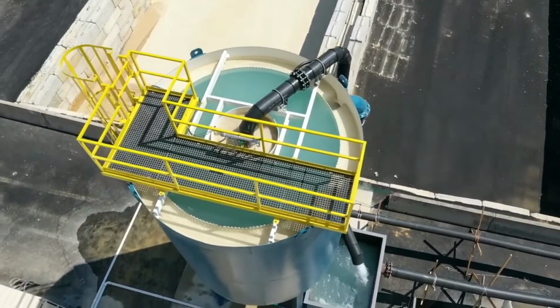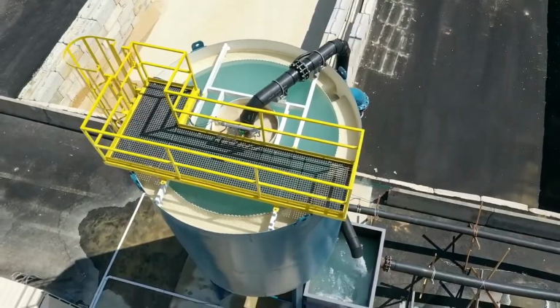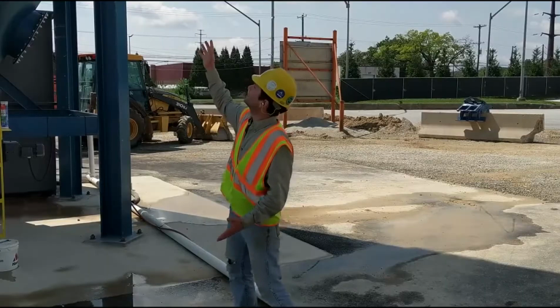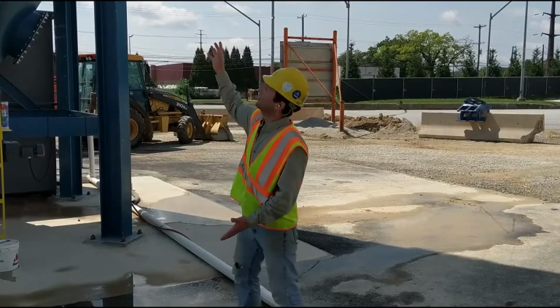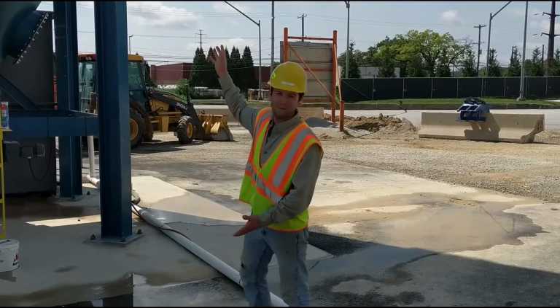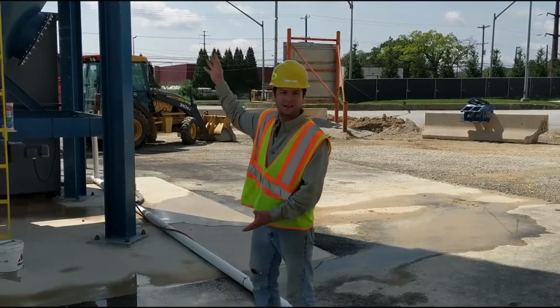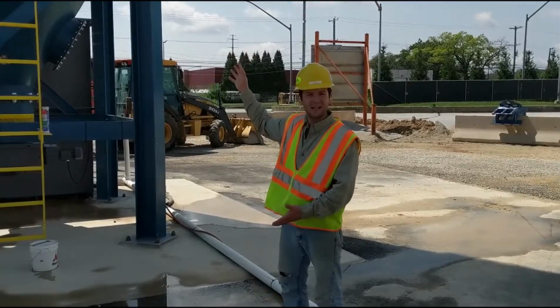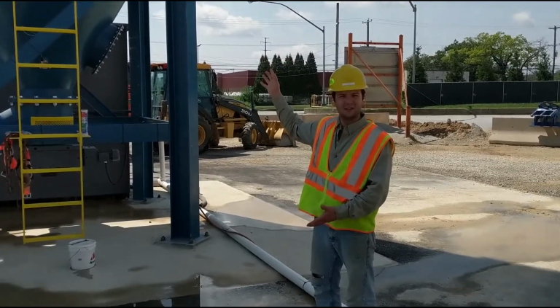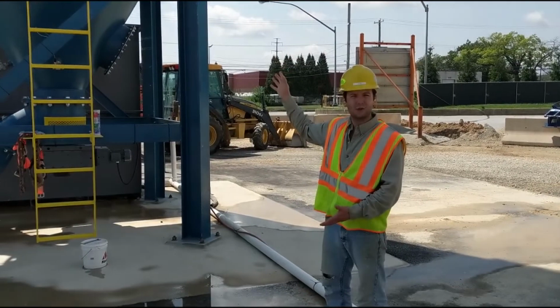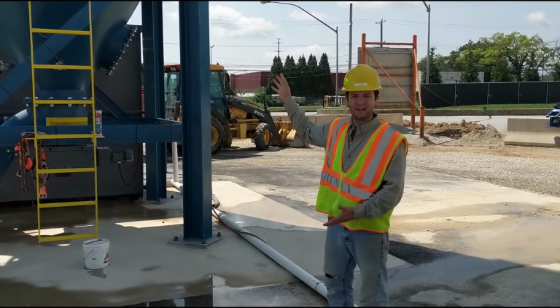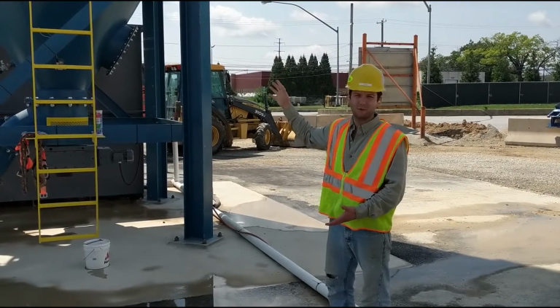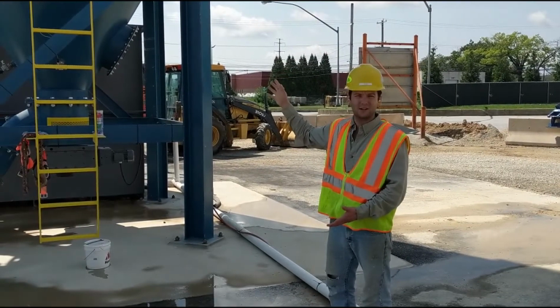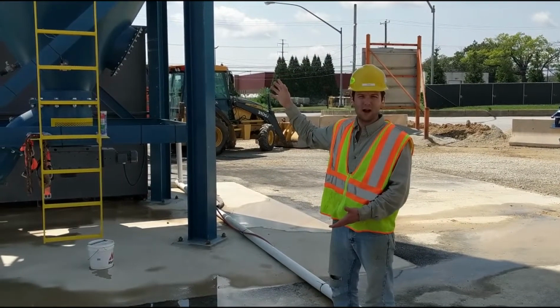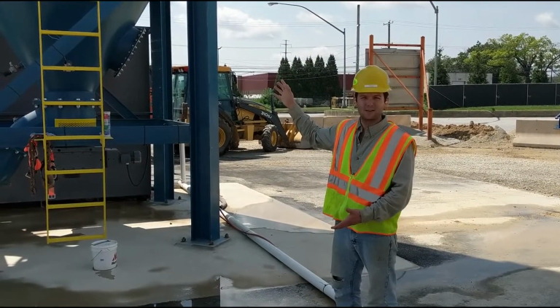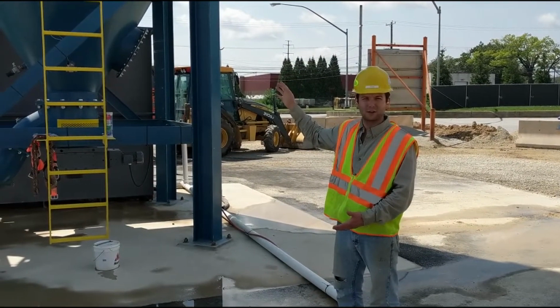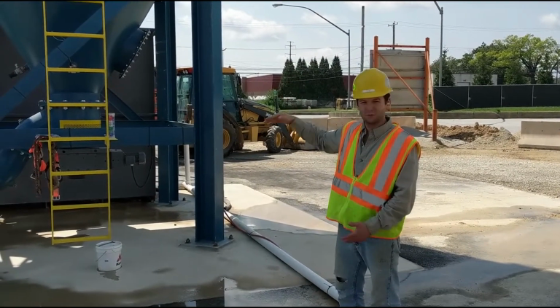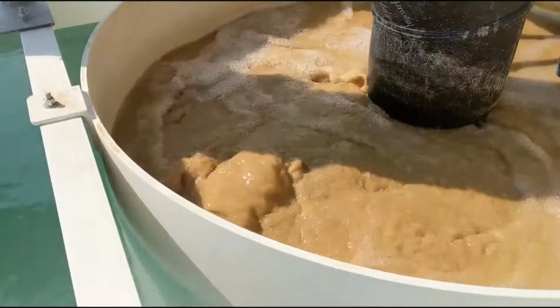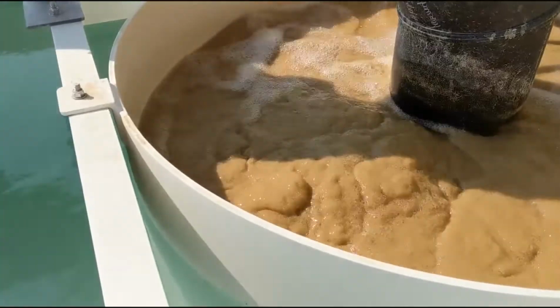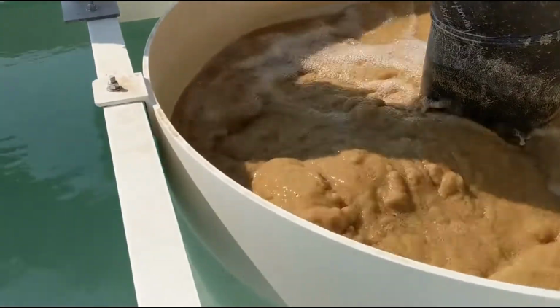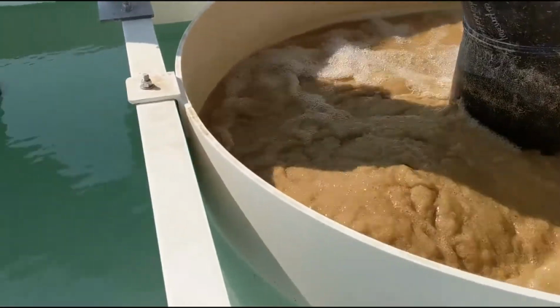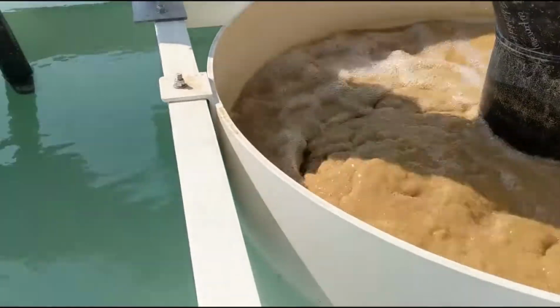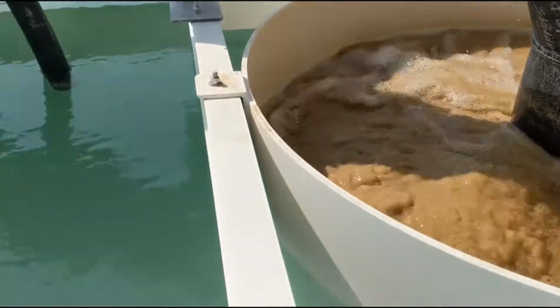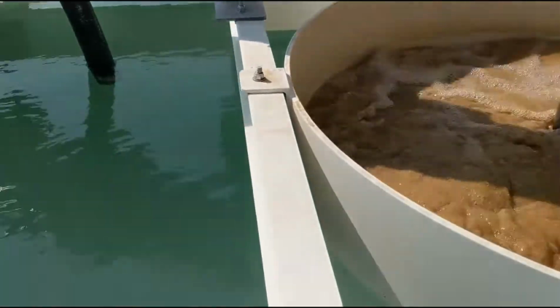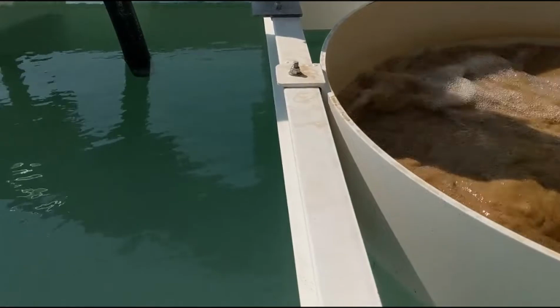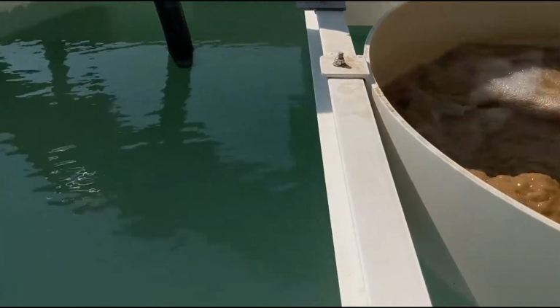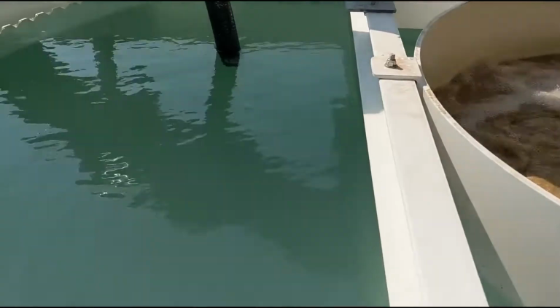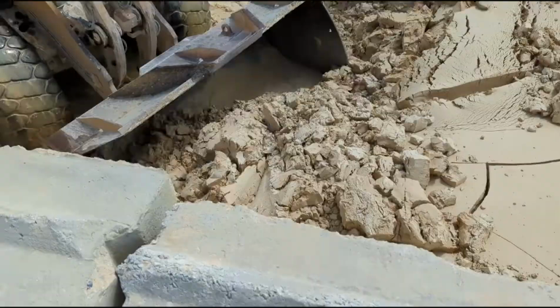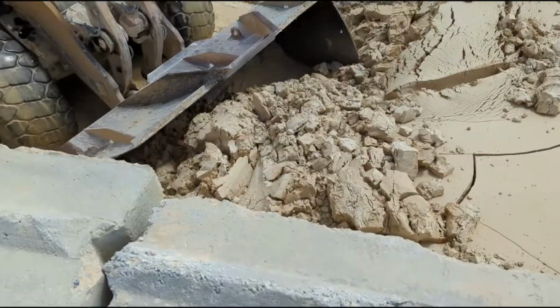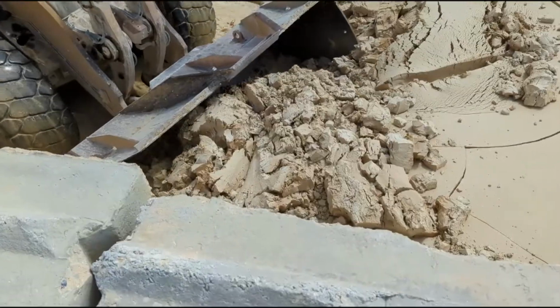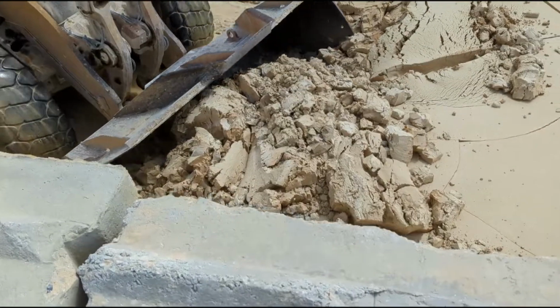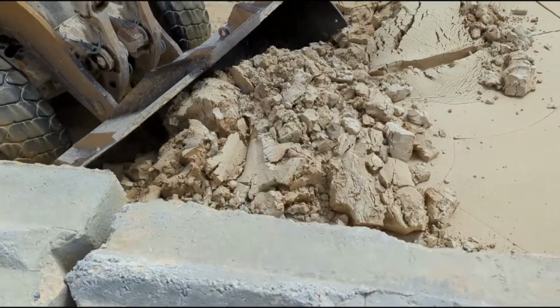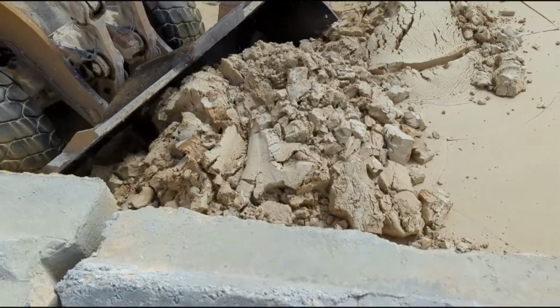This is the clarifier tank. This is where the separation process occurs — we have the clean water coming off the top of the tank and the mud coming off the bottom.